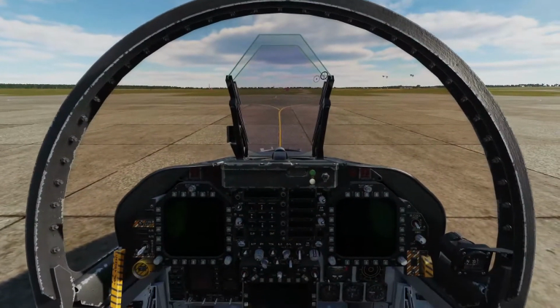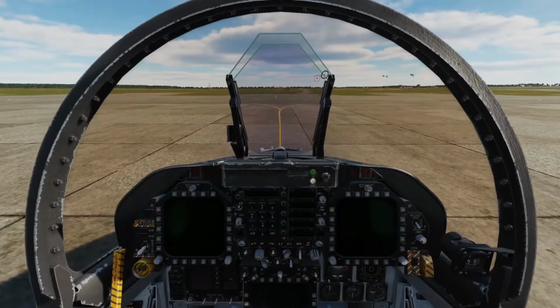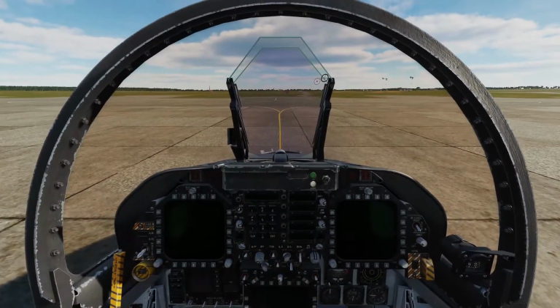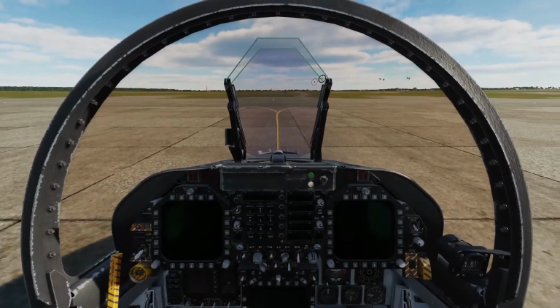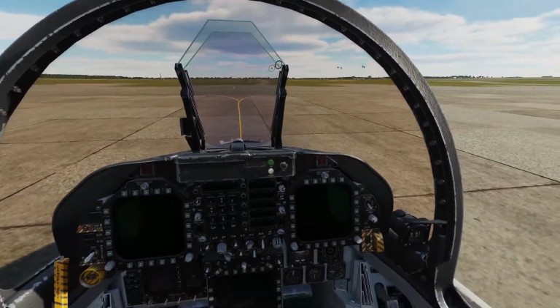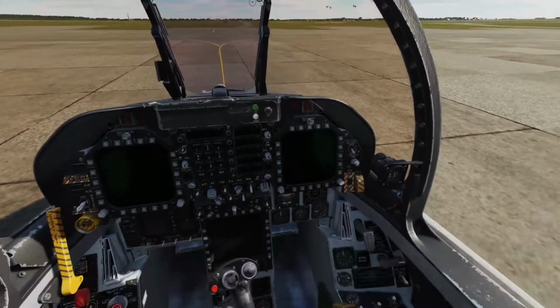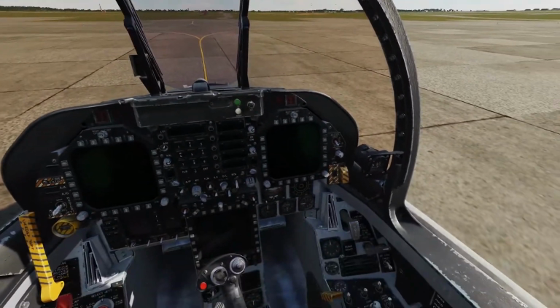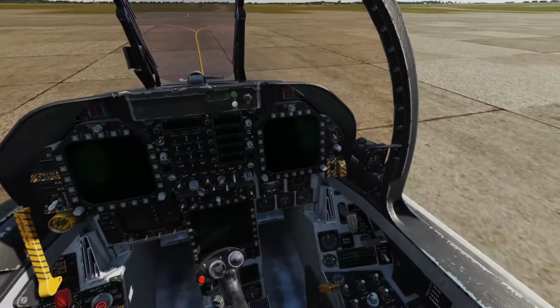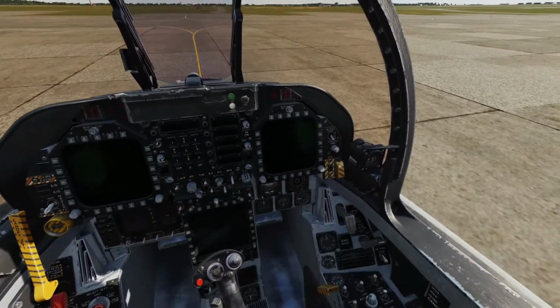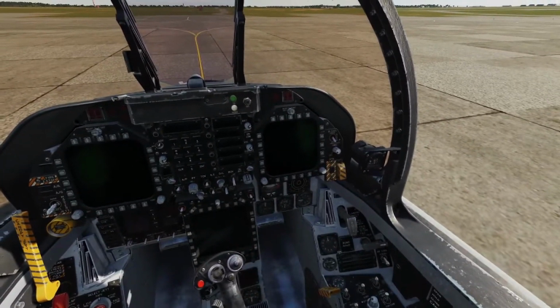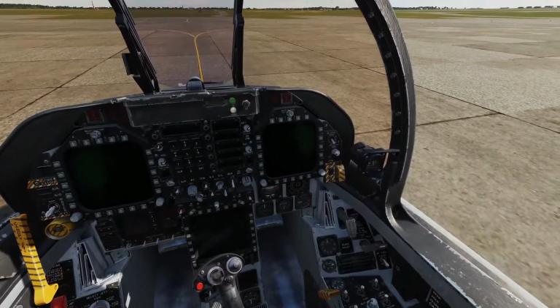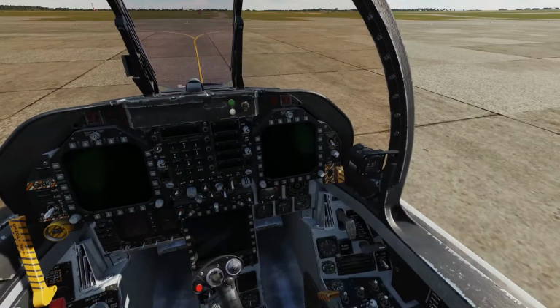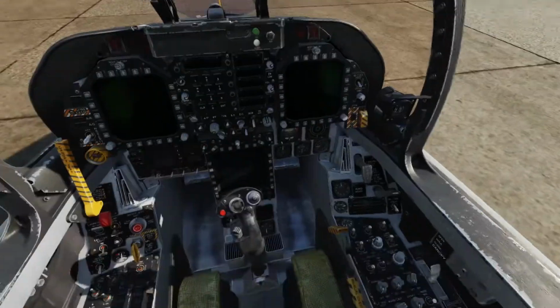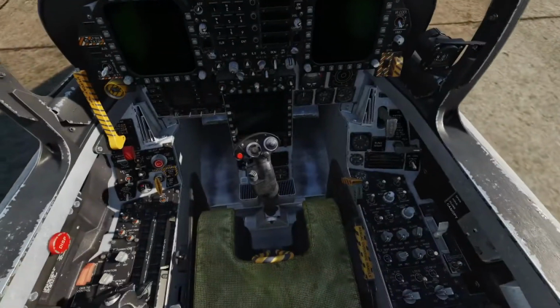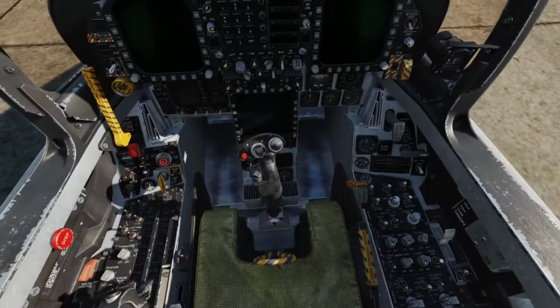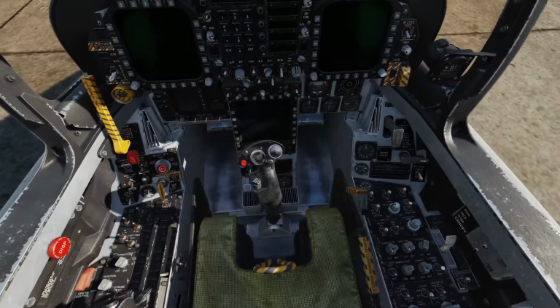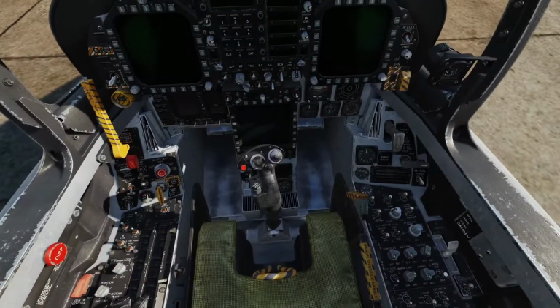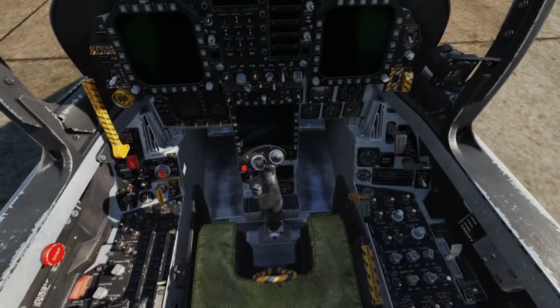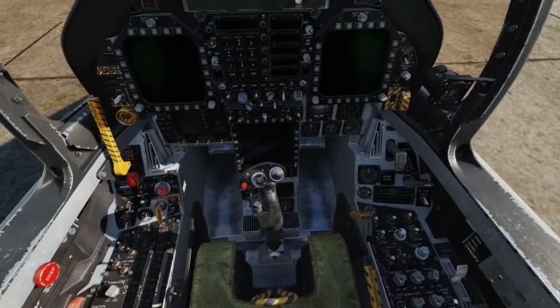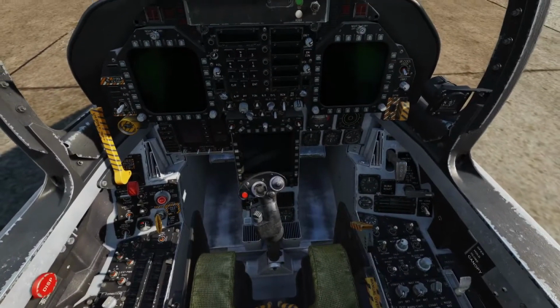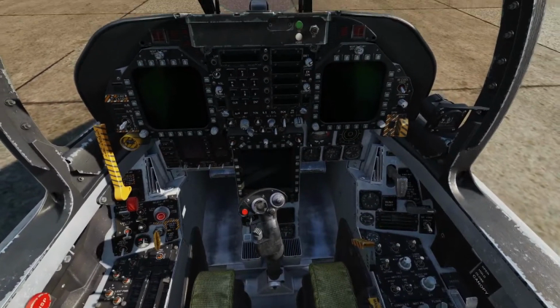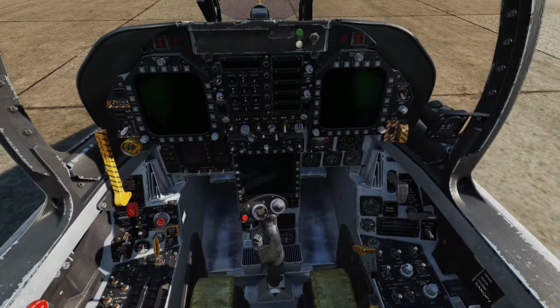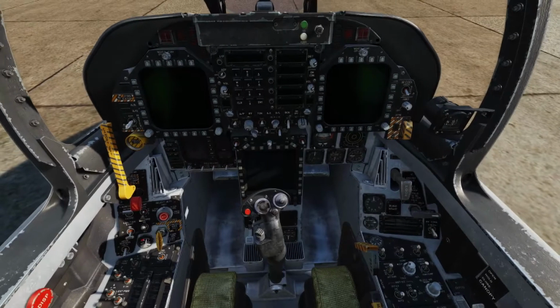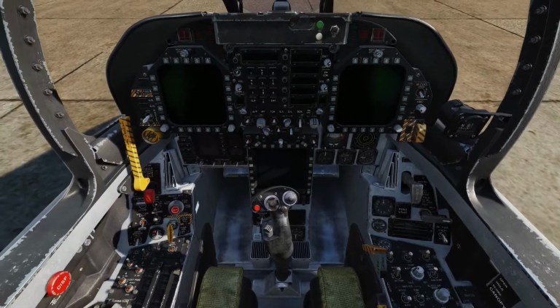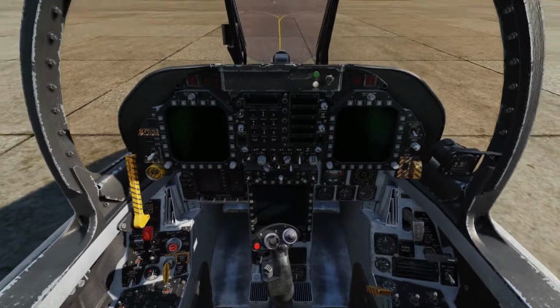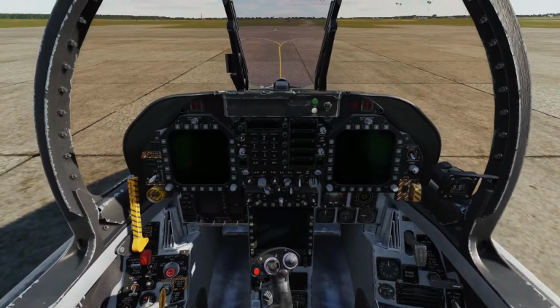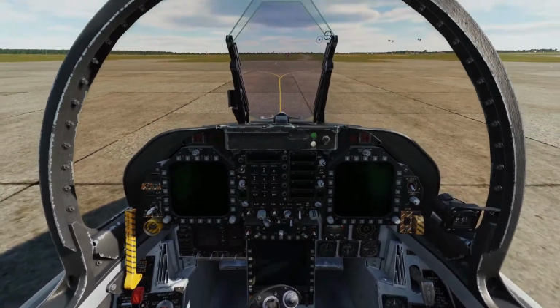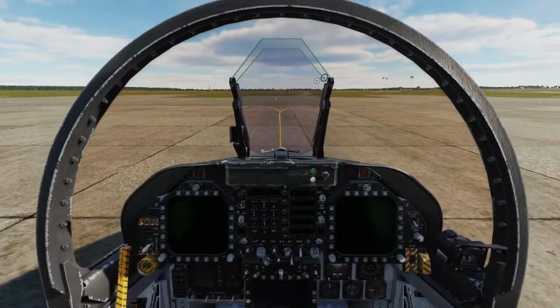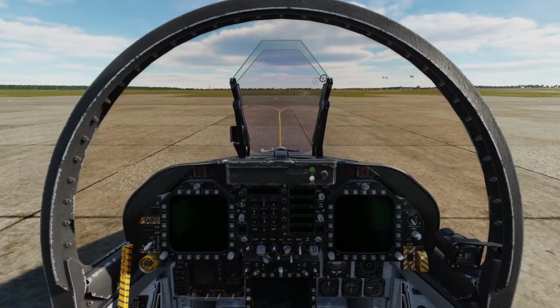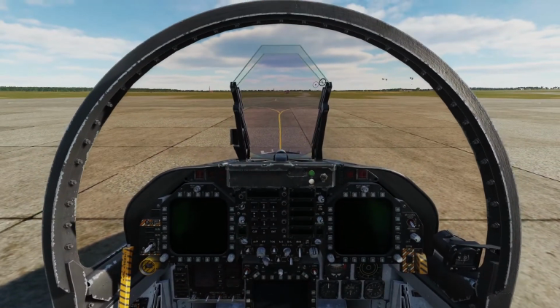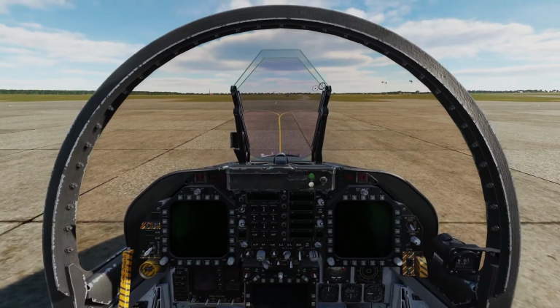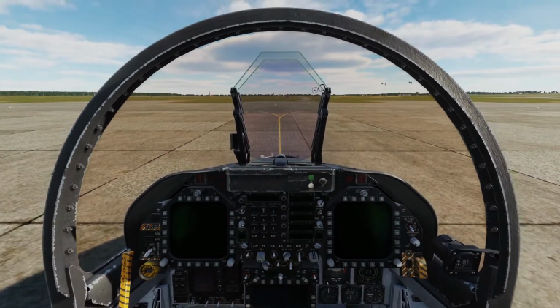This is the way I do it — it's basically how it is in the manual for DCS, maybe a couple things are slightly different.